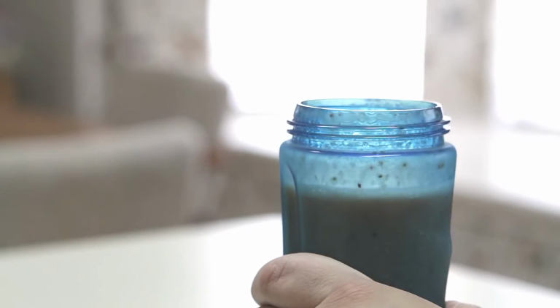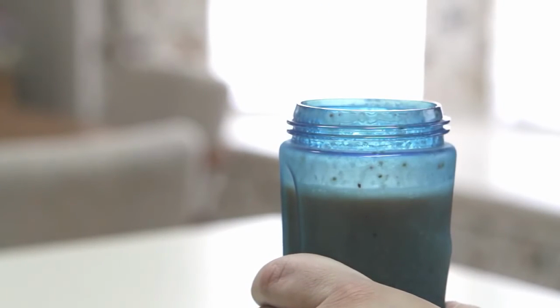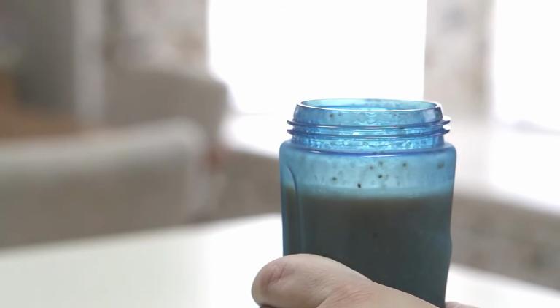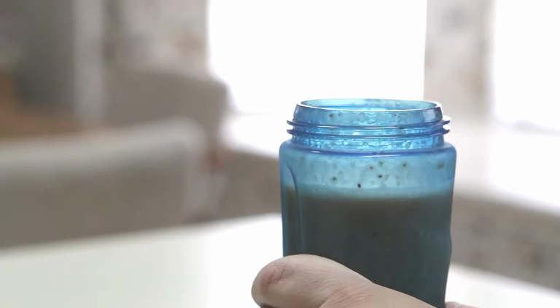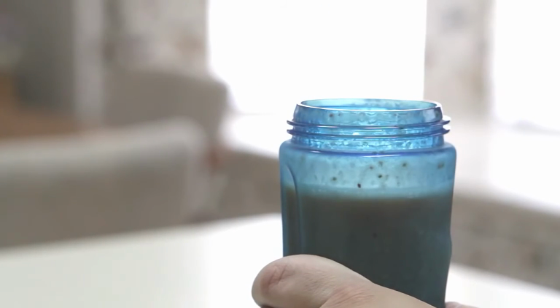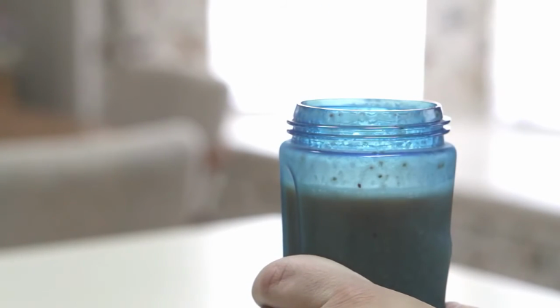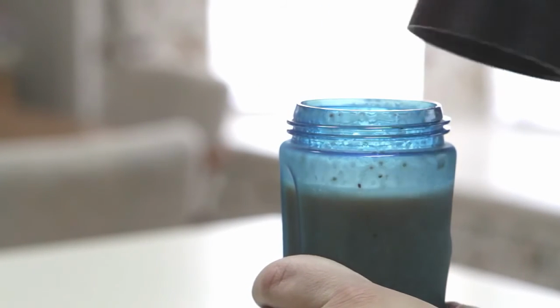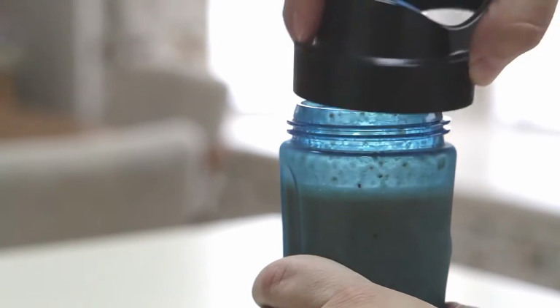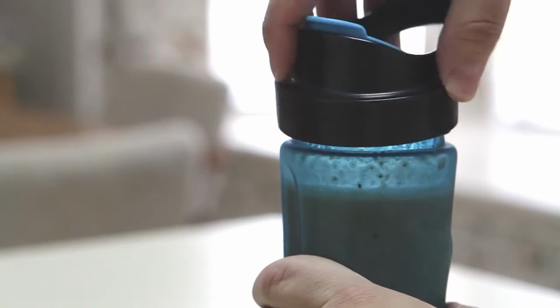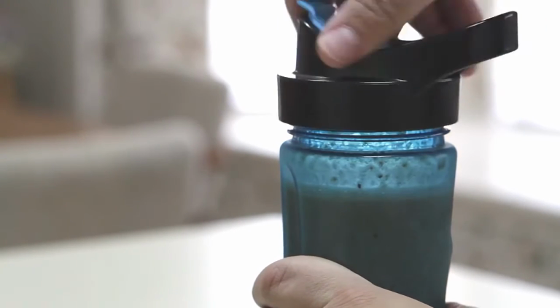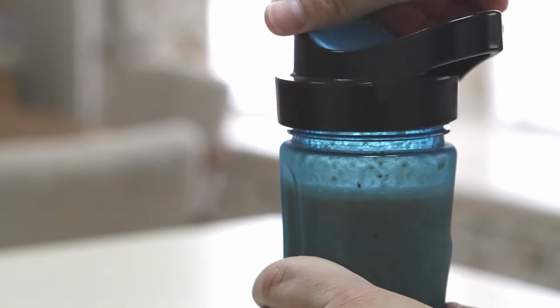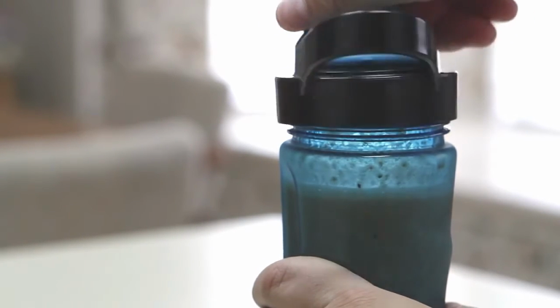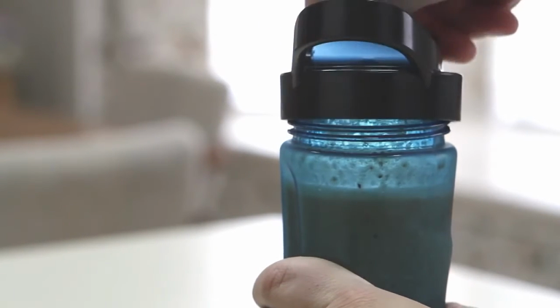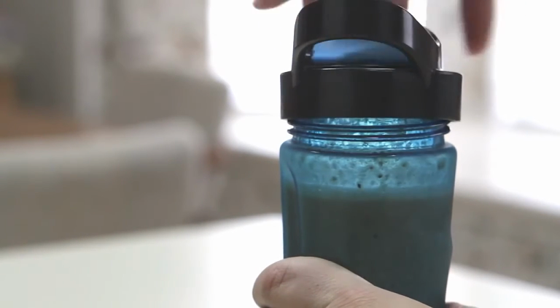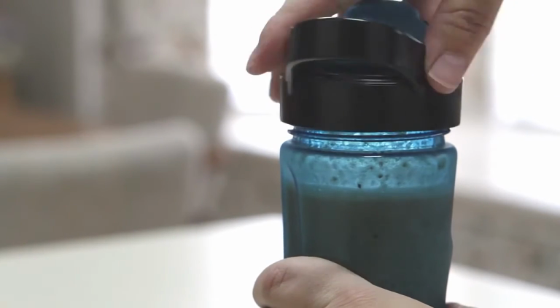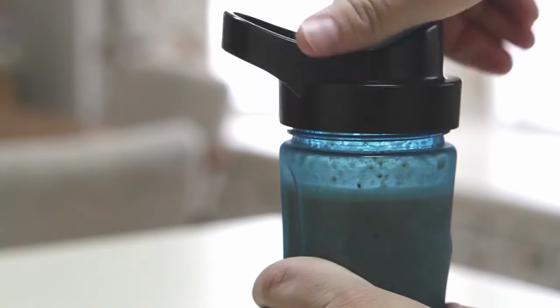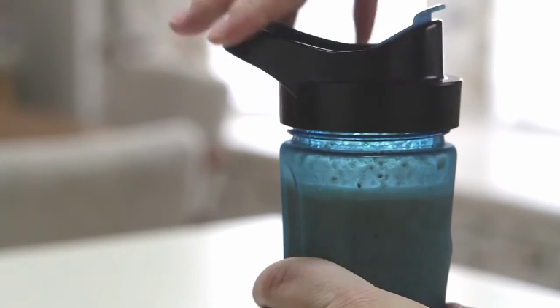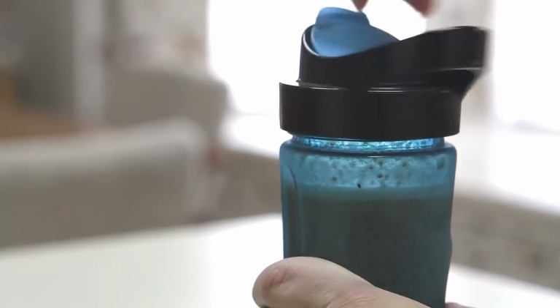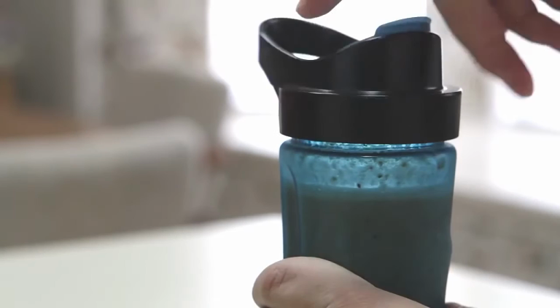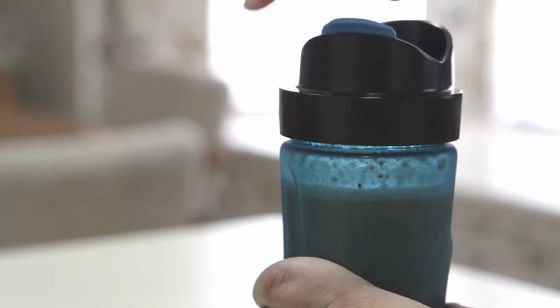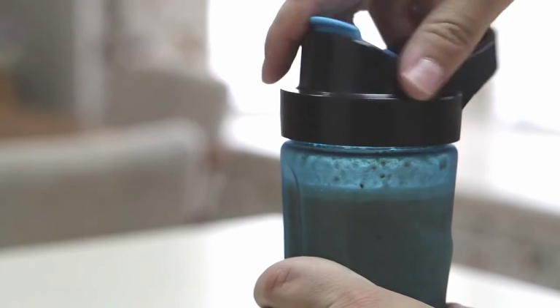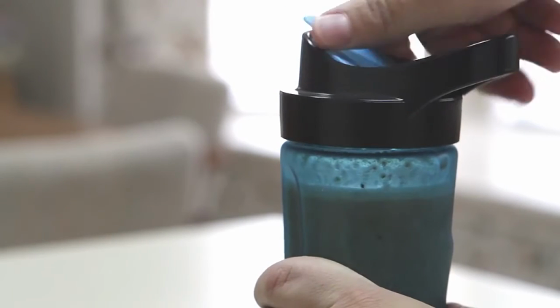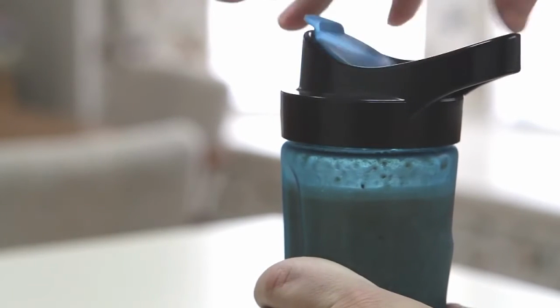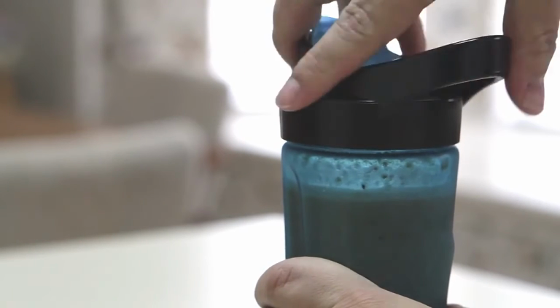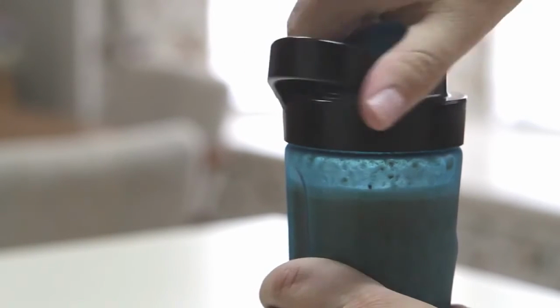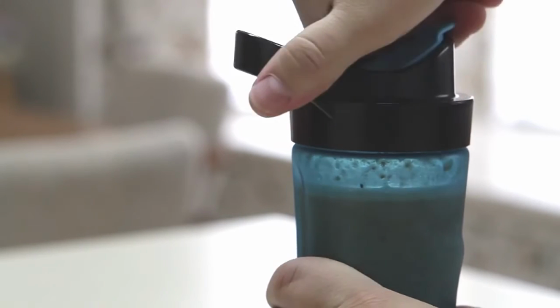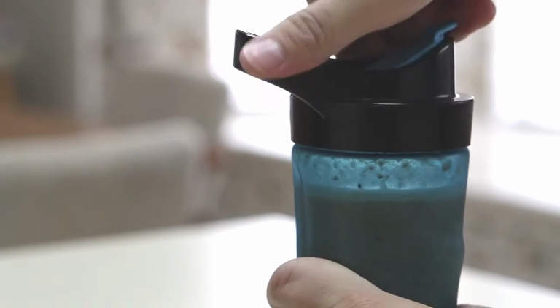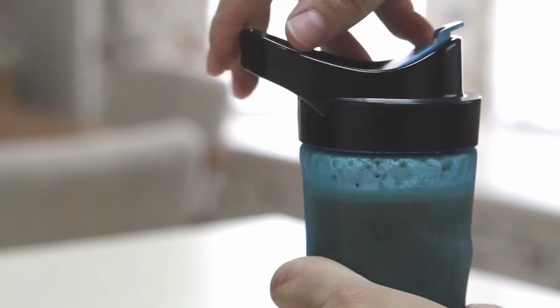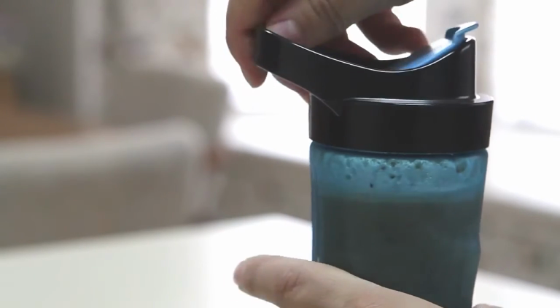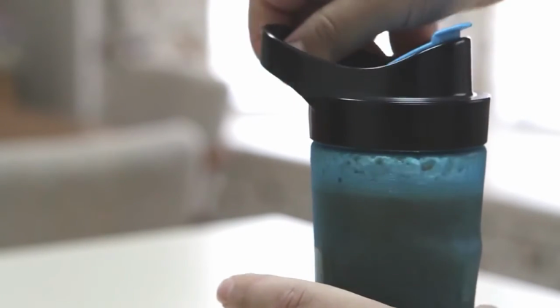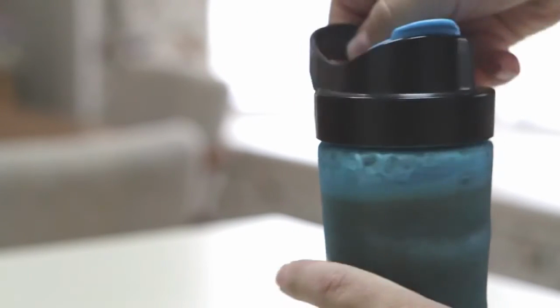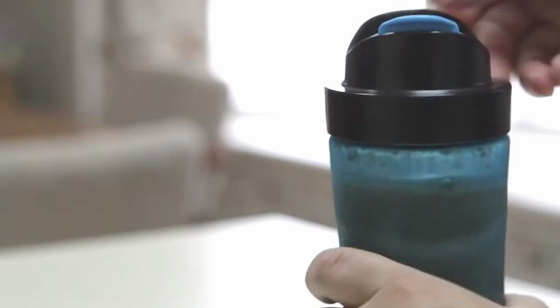Replace the blade attachment with the drink lid and go.